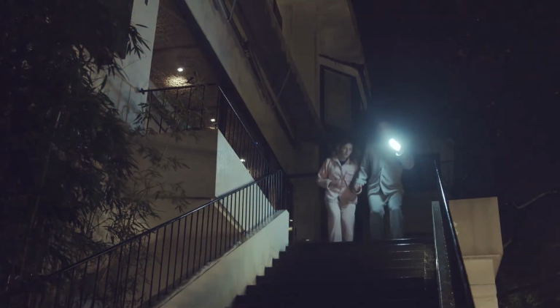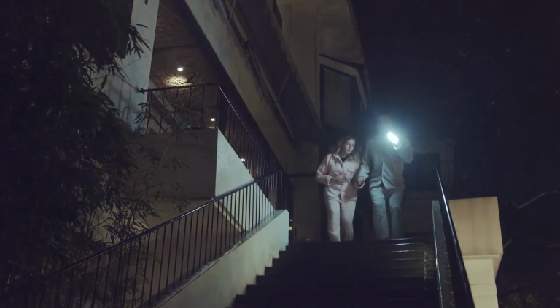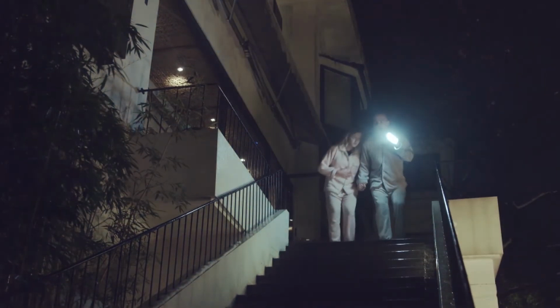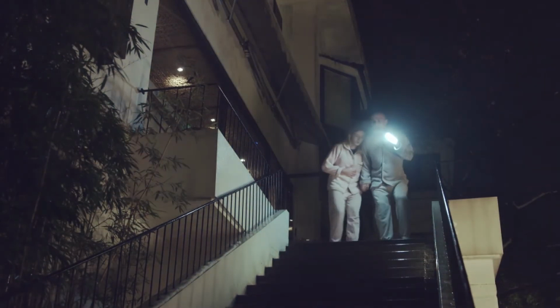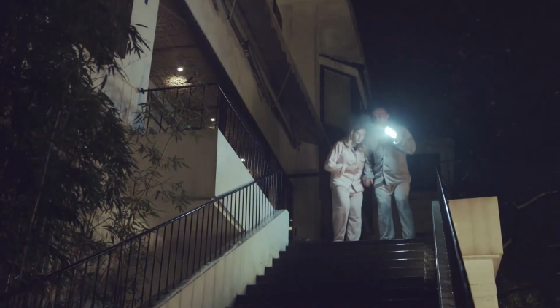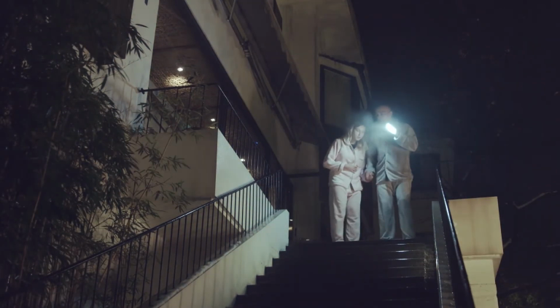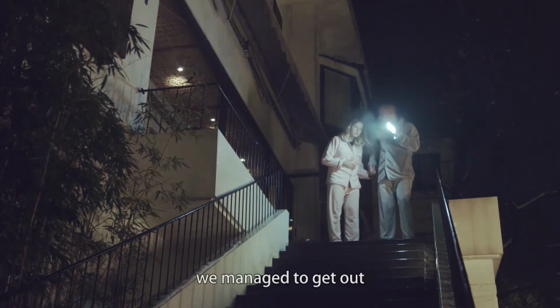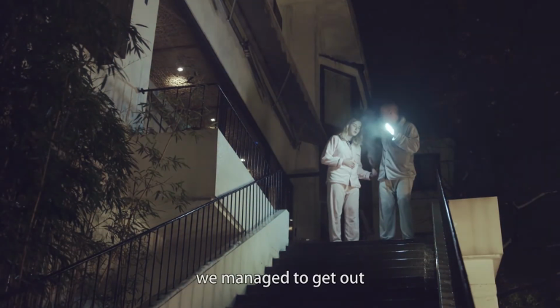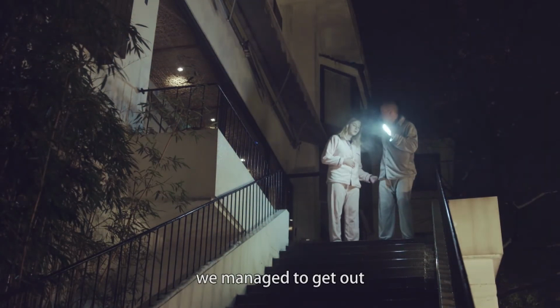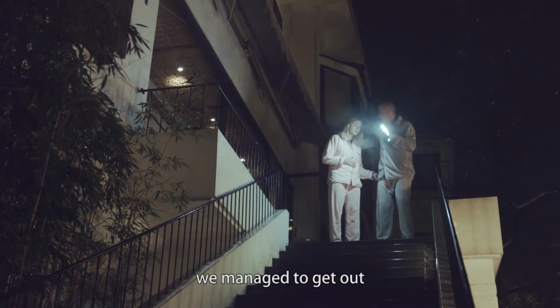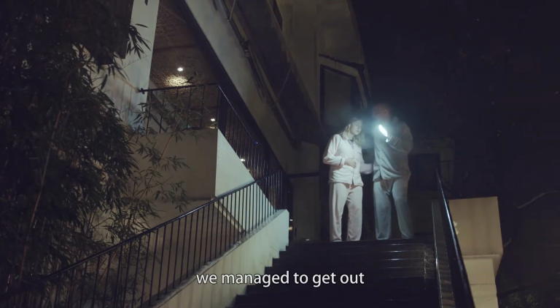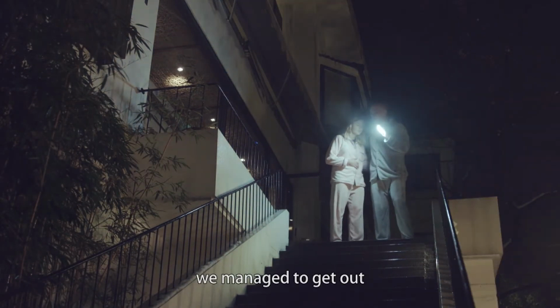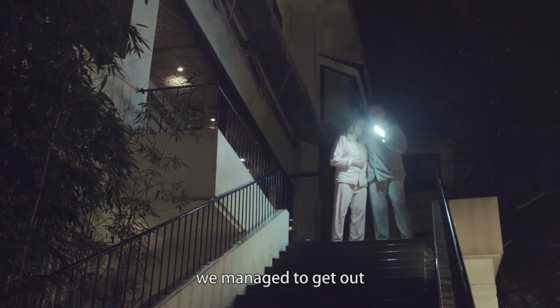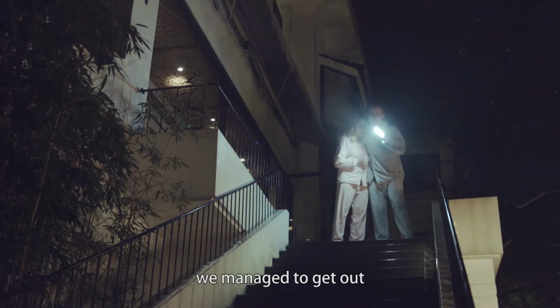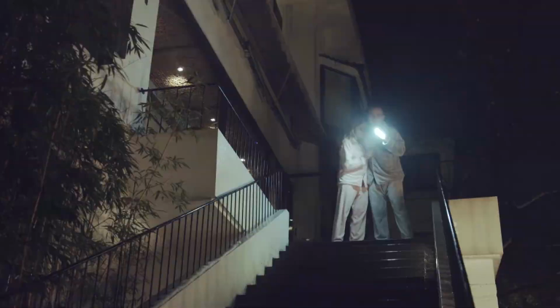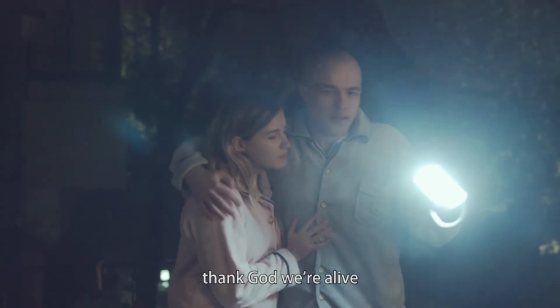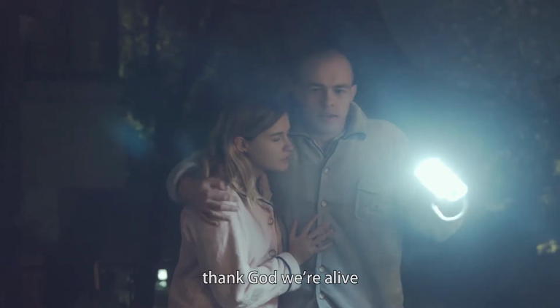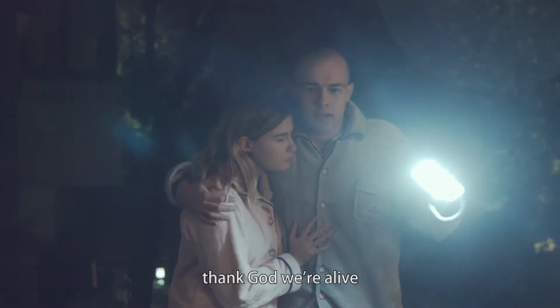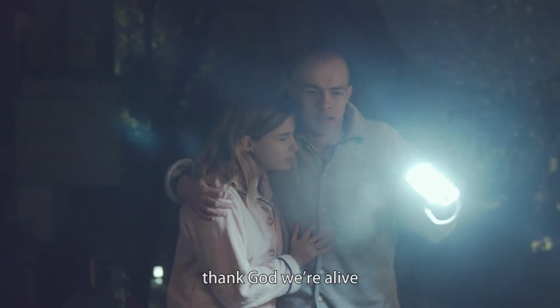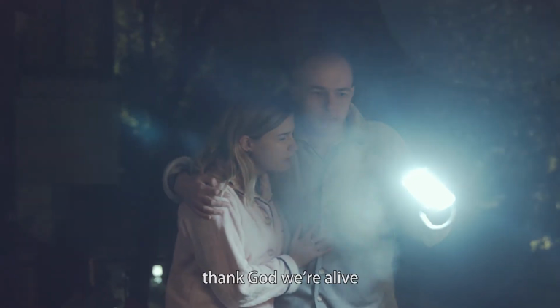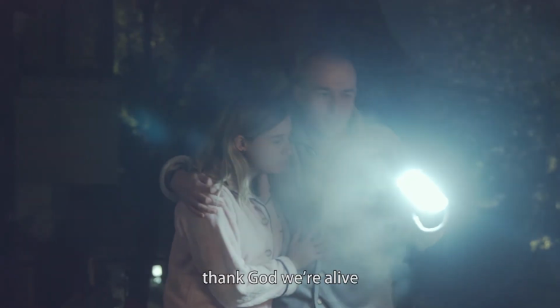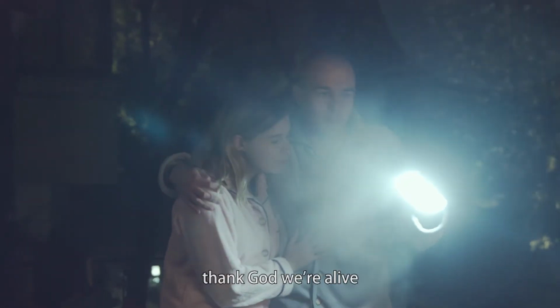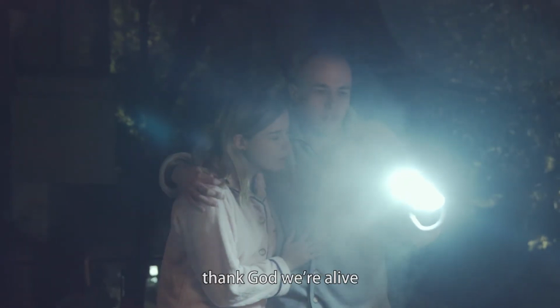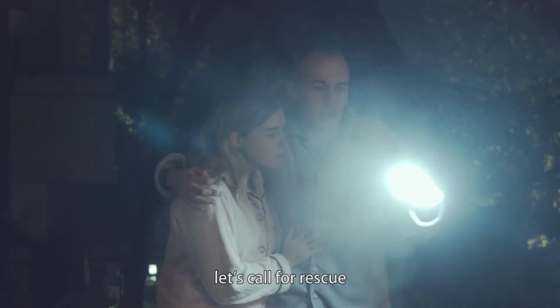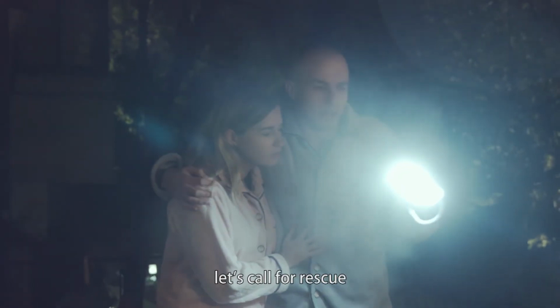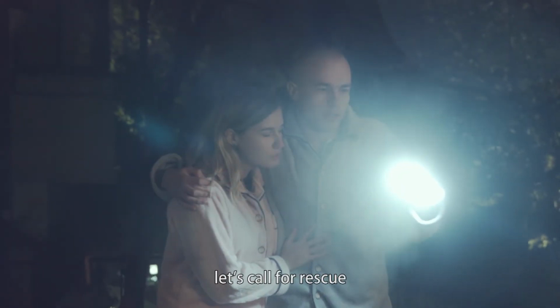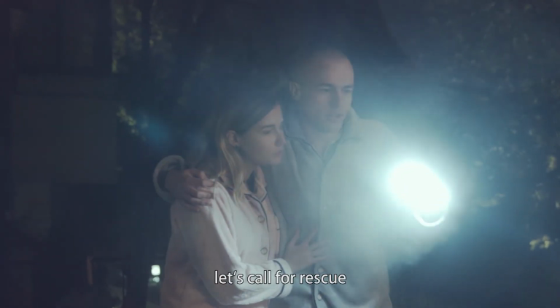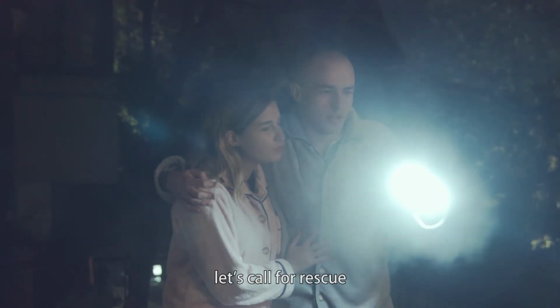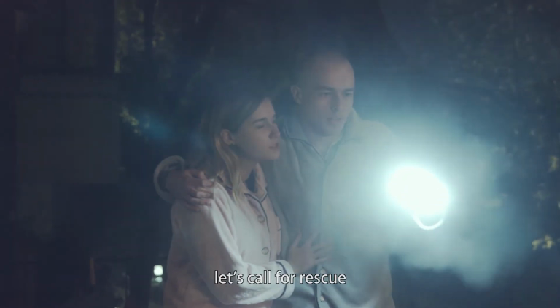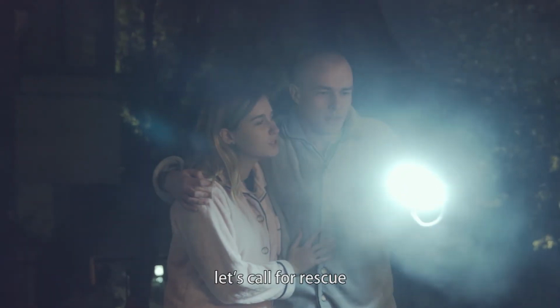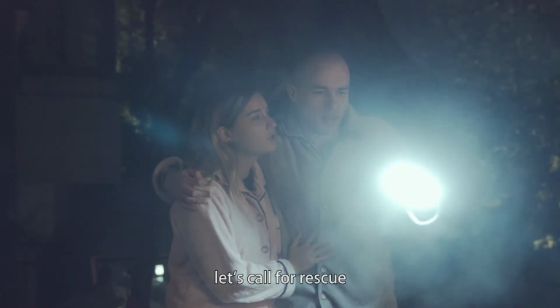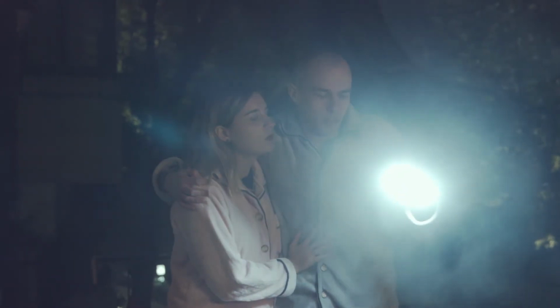Oh, he managed to get out. Thank God we're alive. Let's go for rescue.